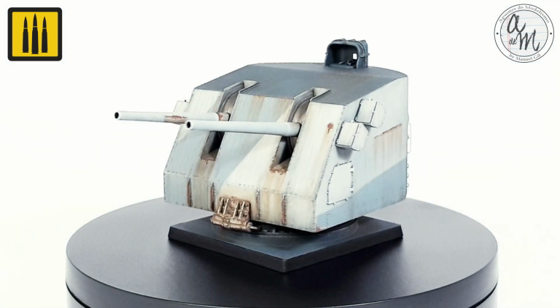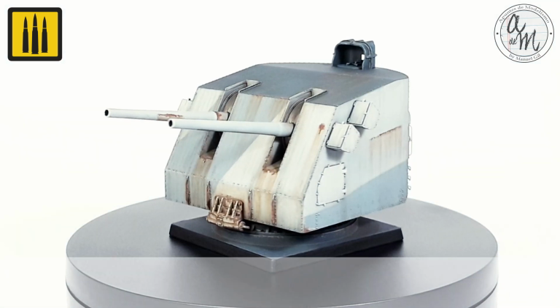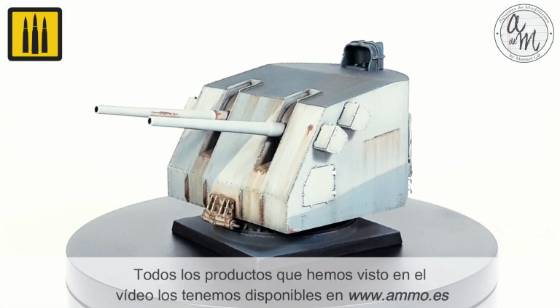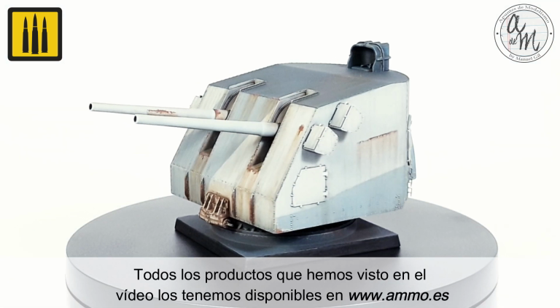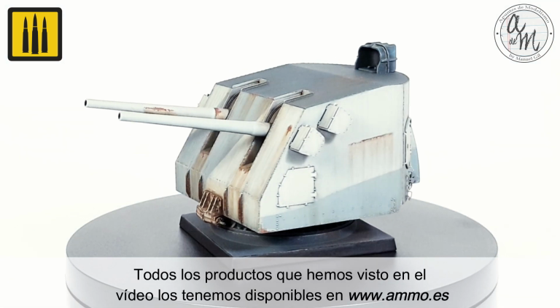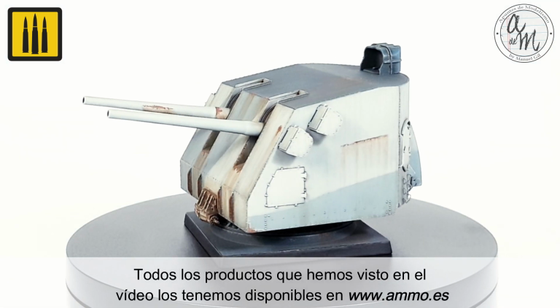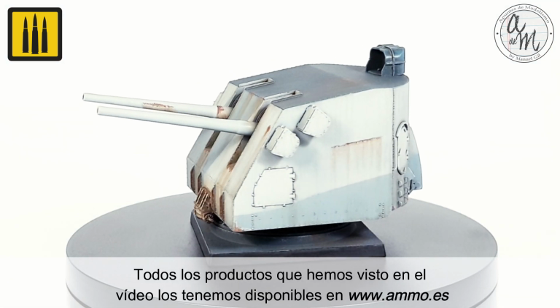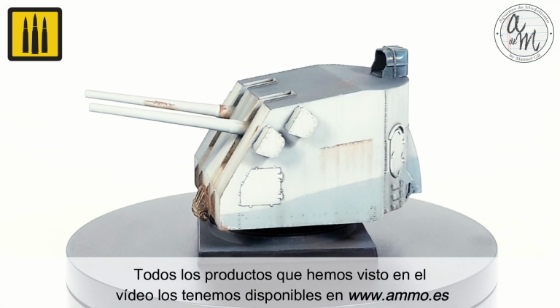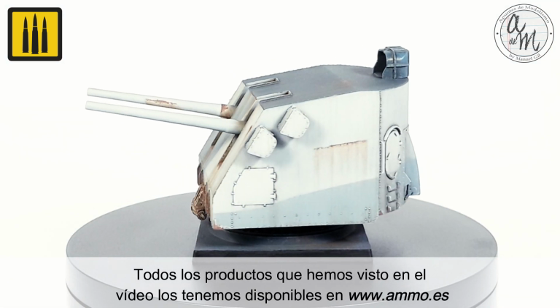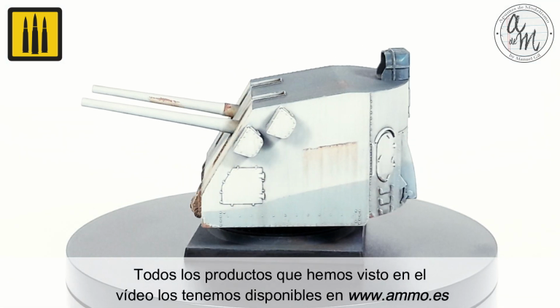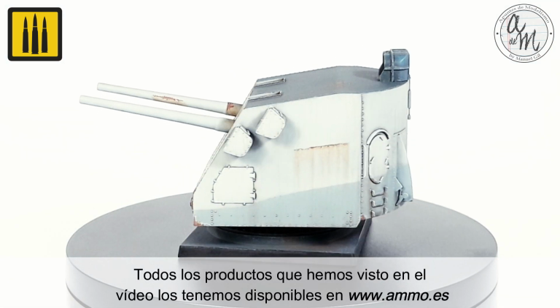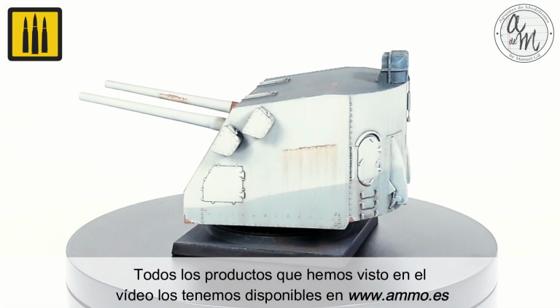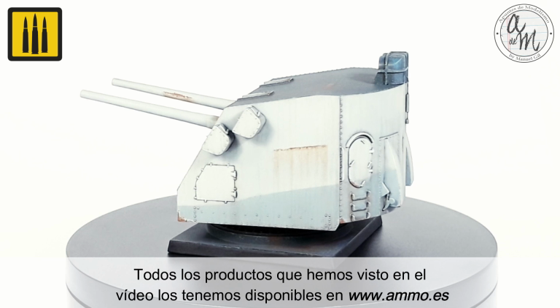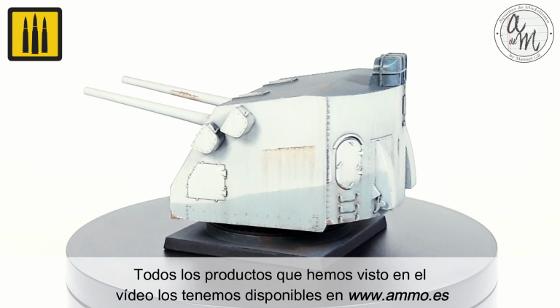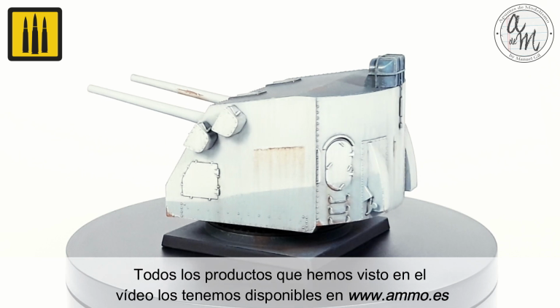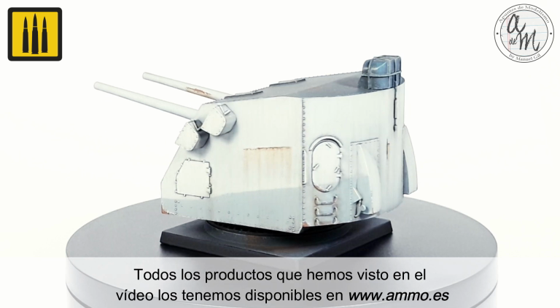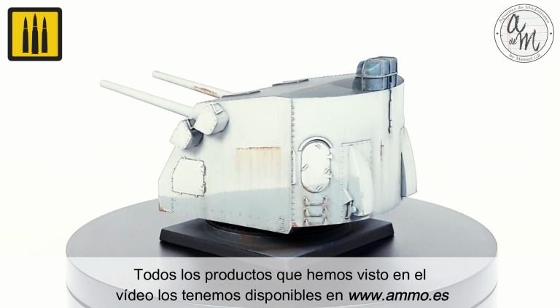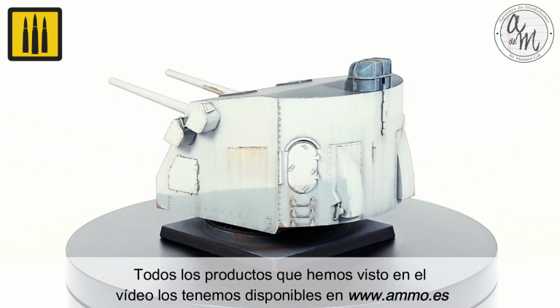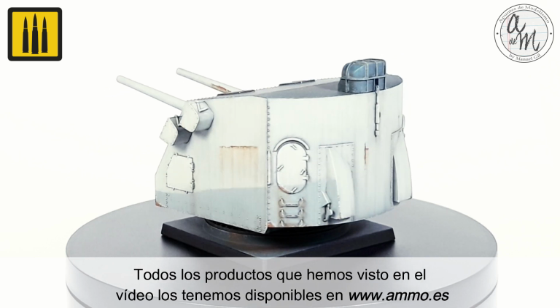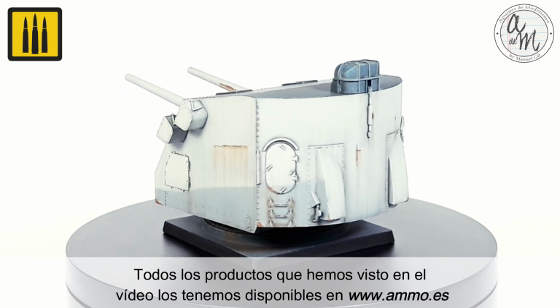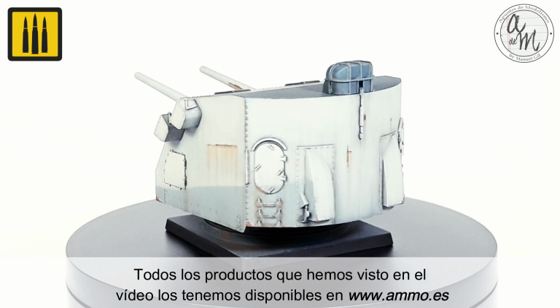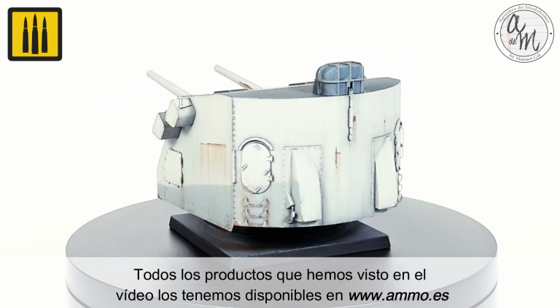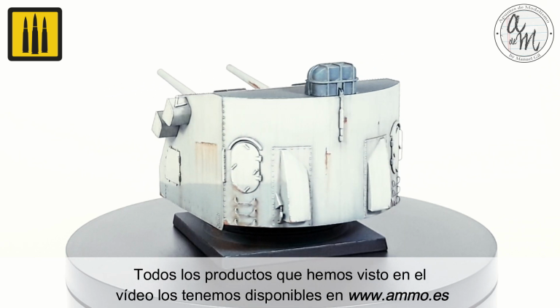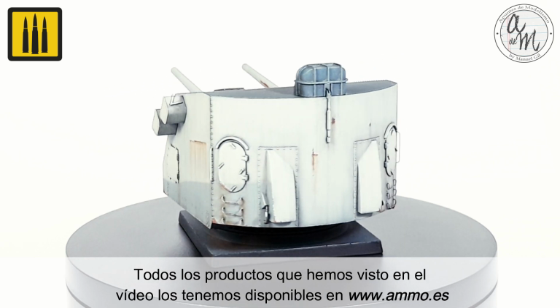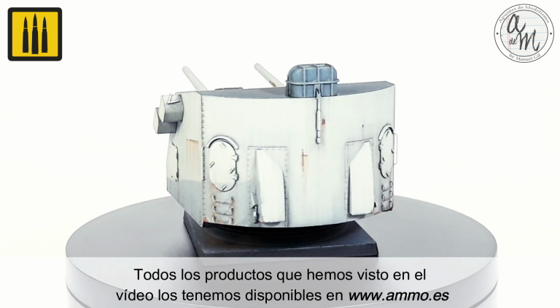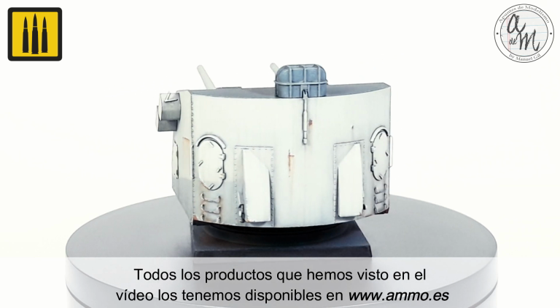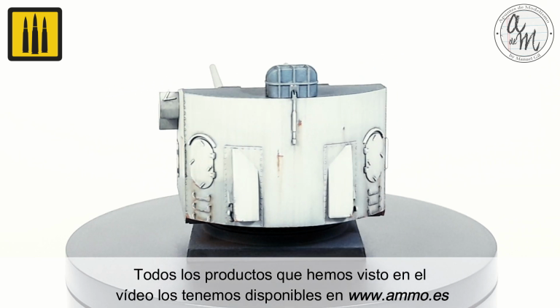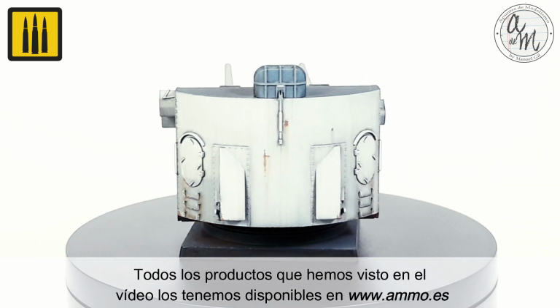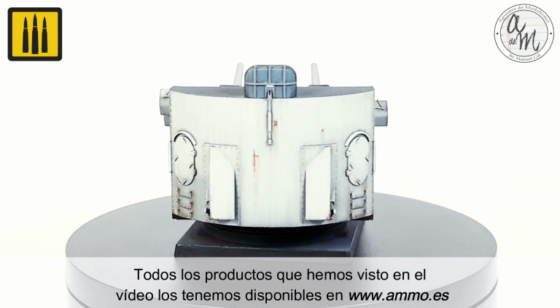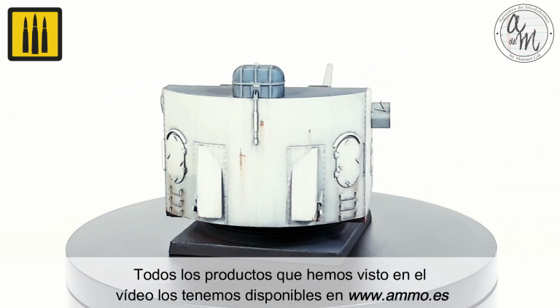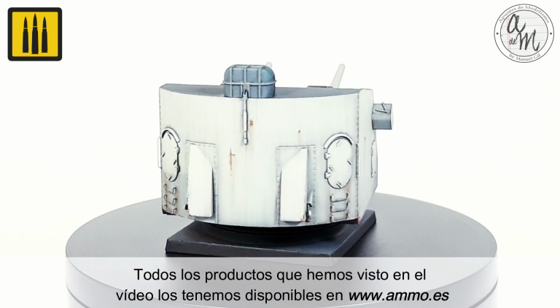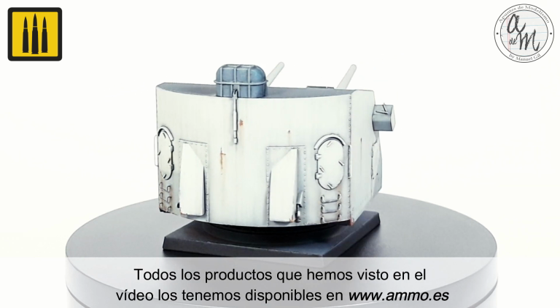All the products used in this video are available at www.ammo.es.